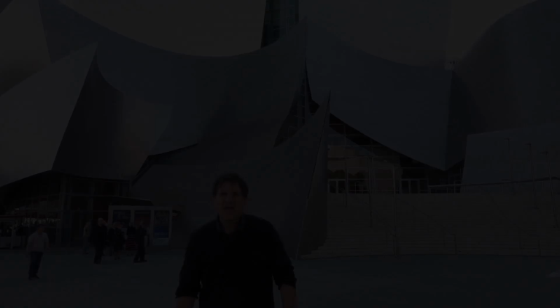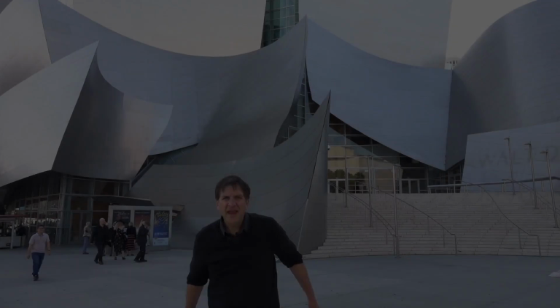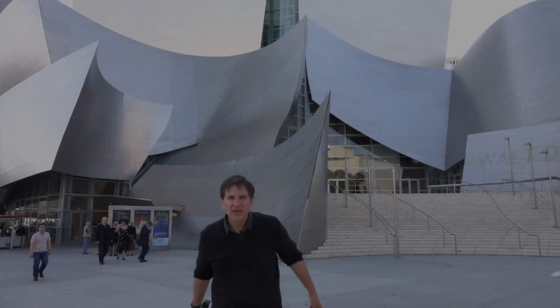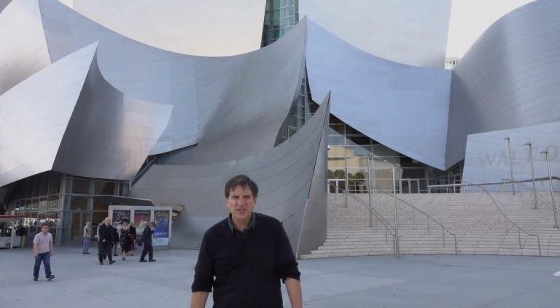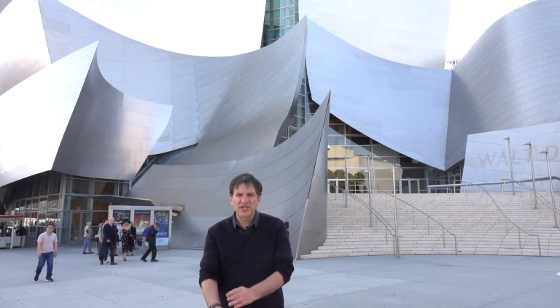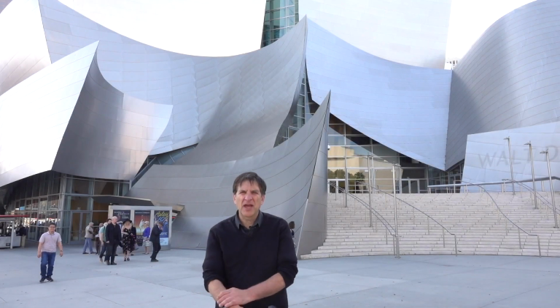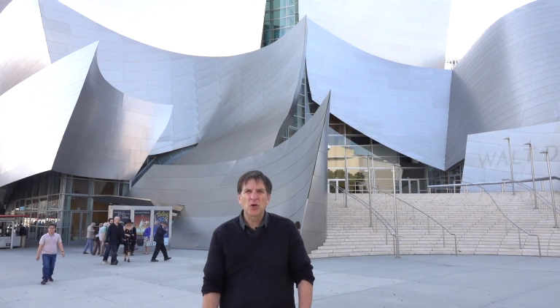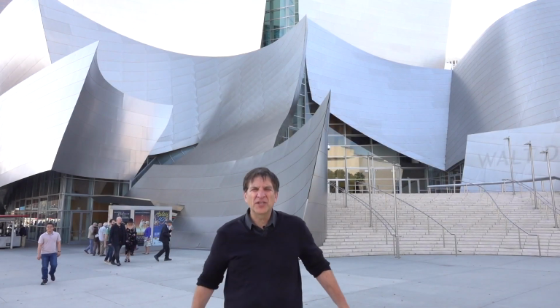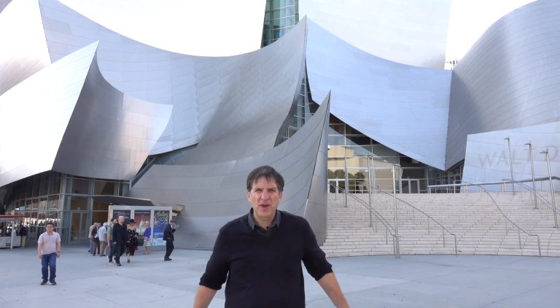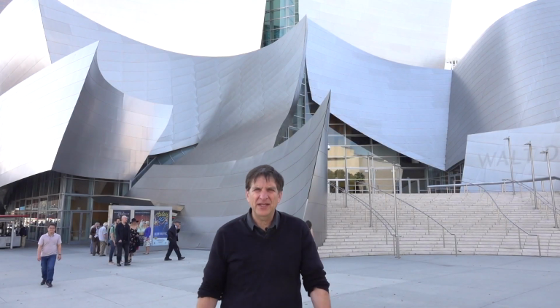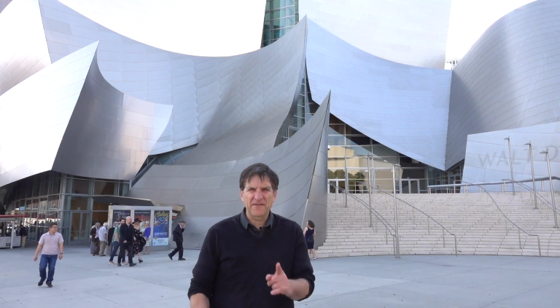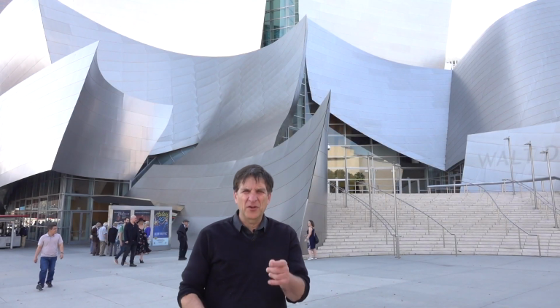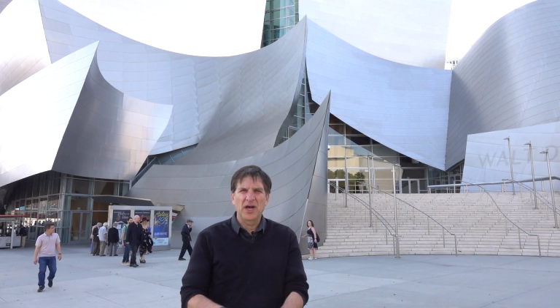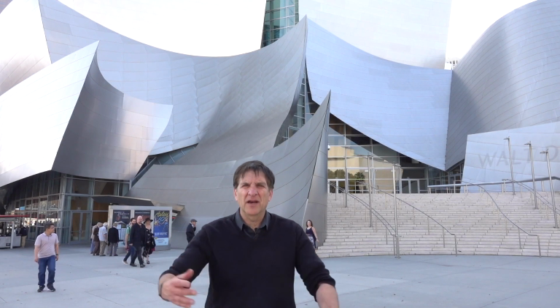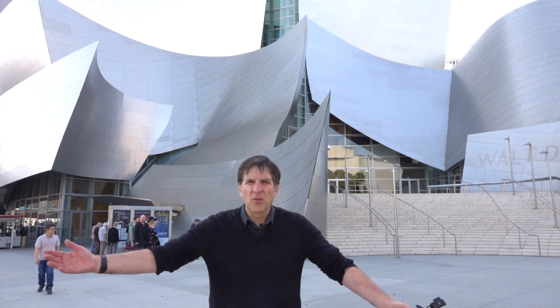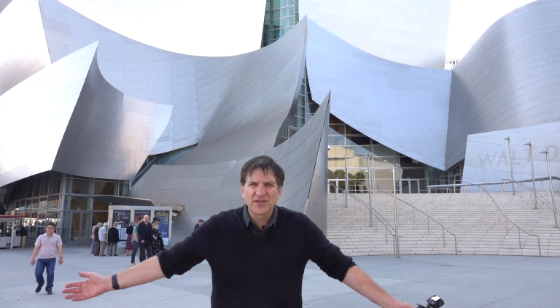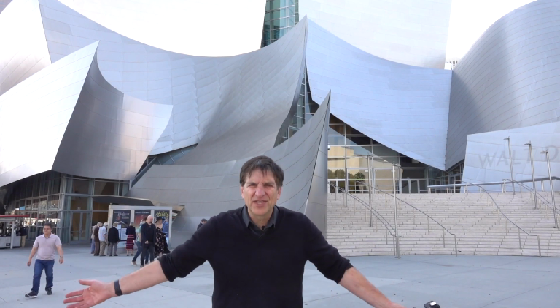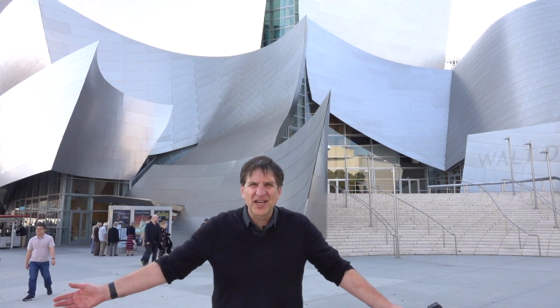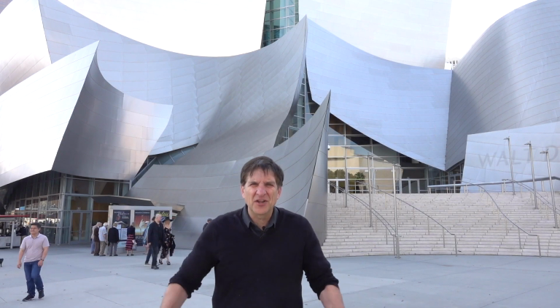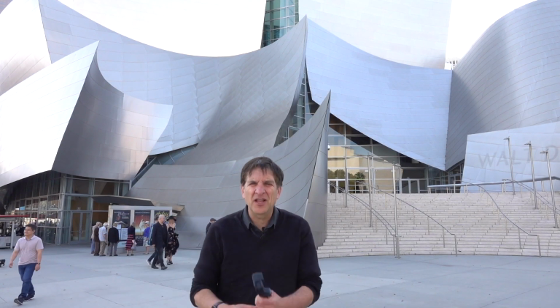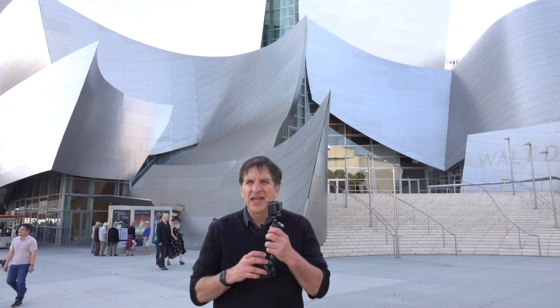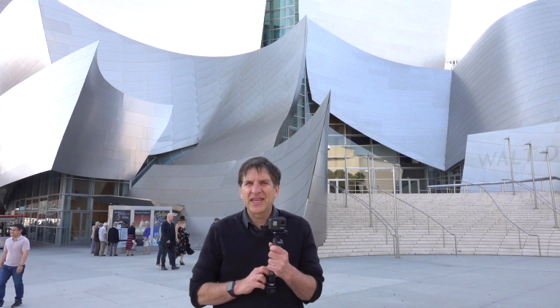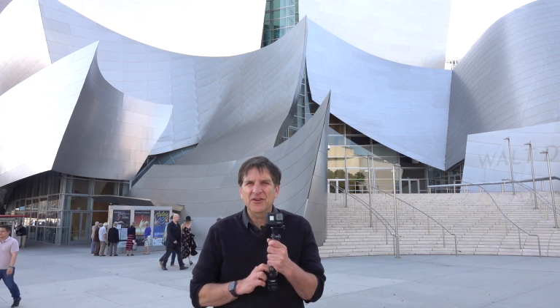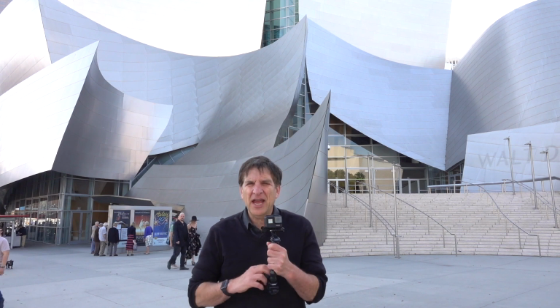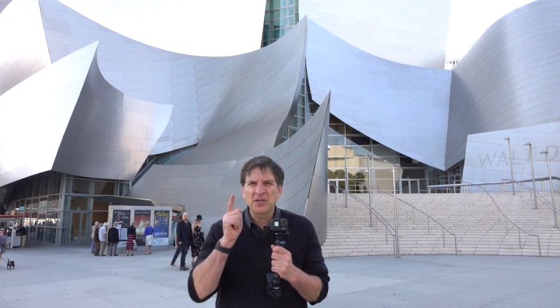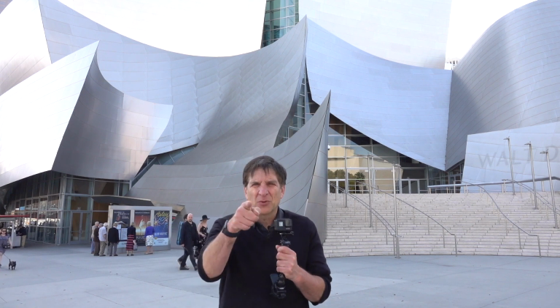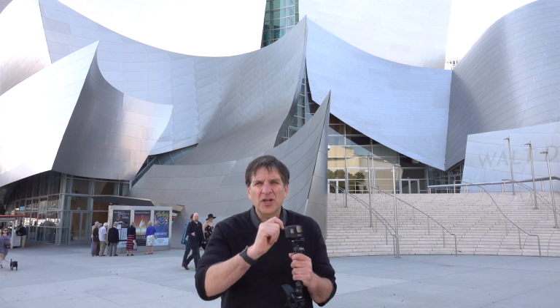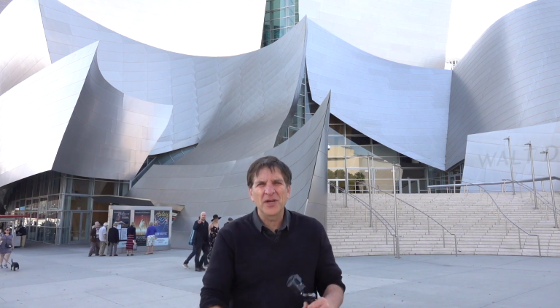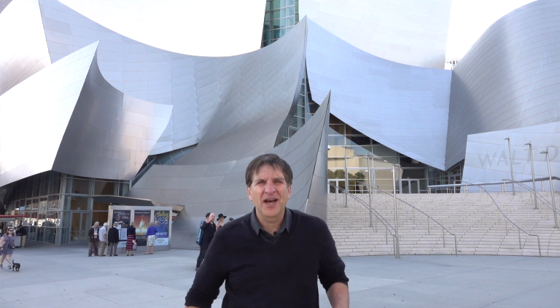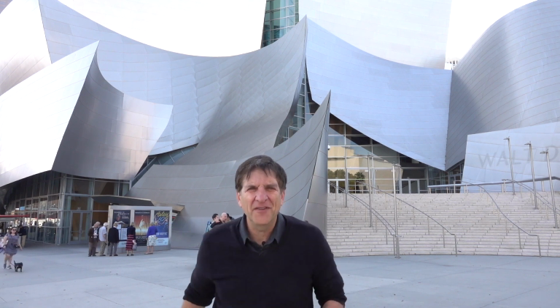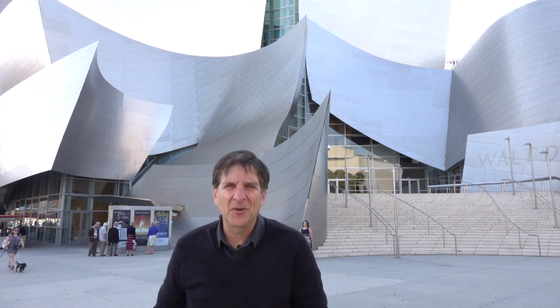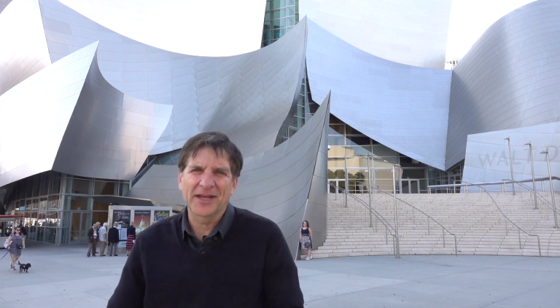Hey everyone, I'm Jefferson Graham. Who is ready to take a photo walk of Walt Disney Concert Hall? Get out your cameras, we're going on a photo walk.